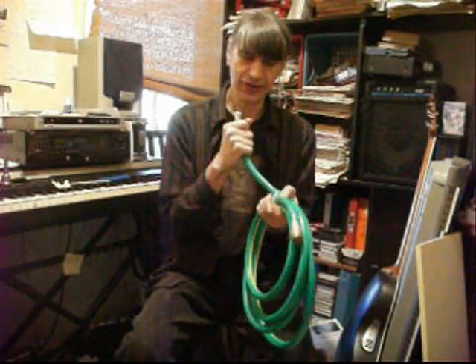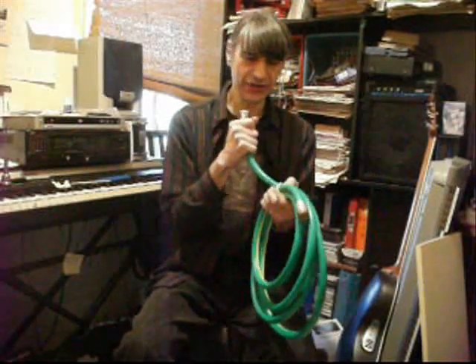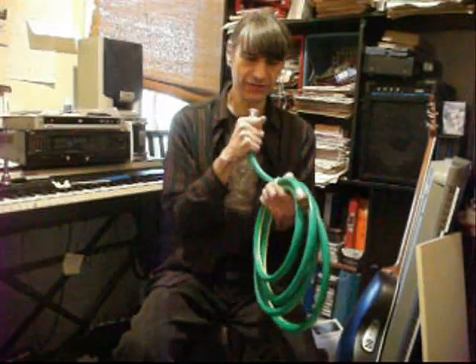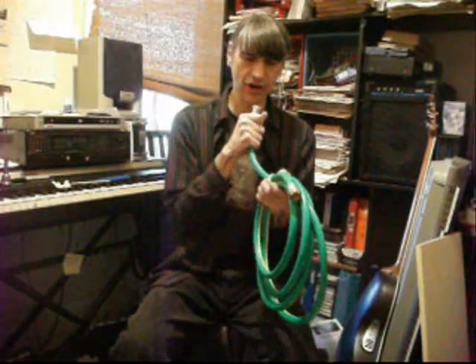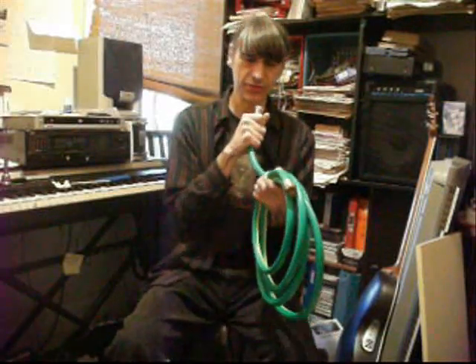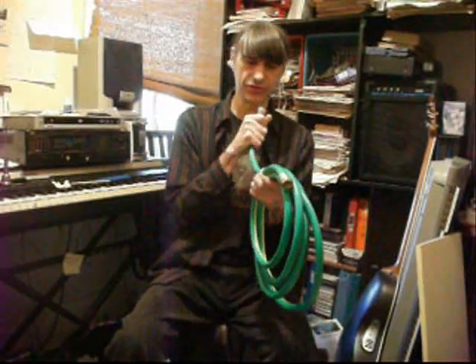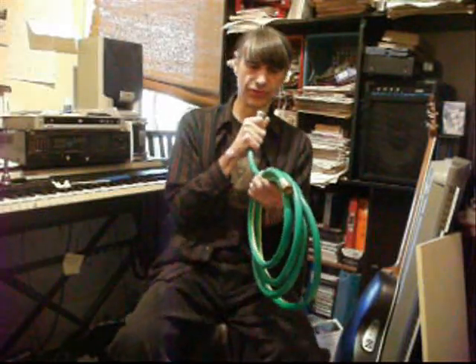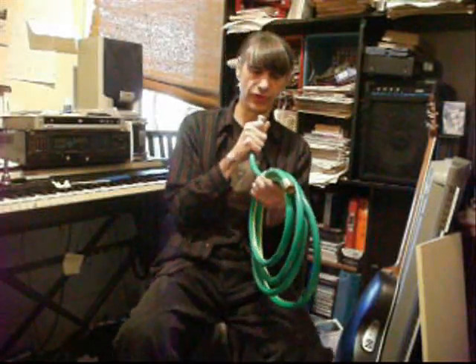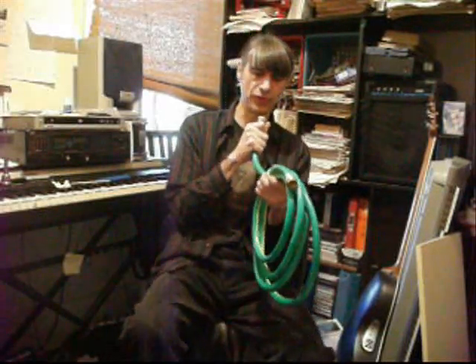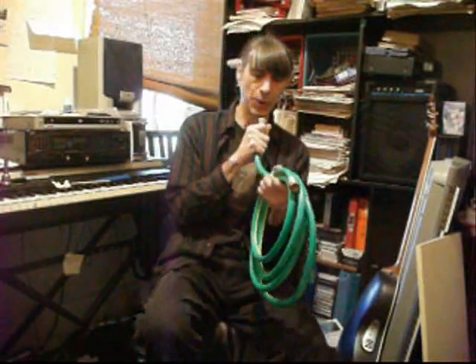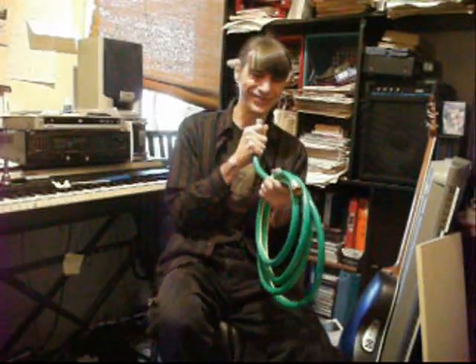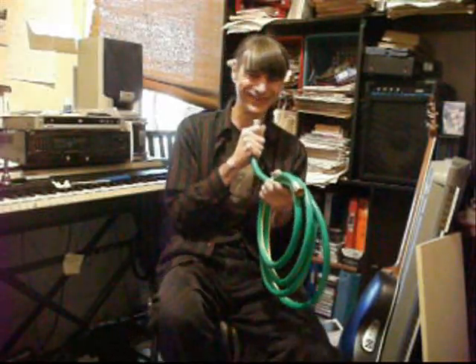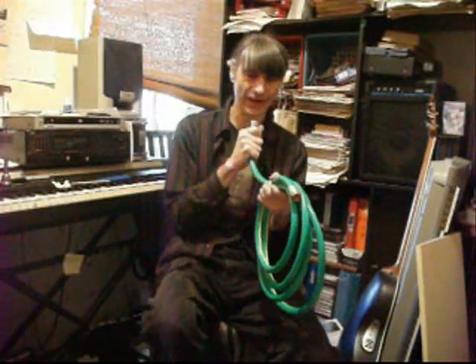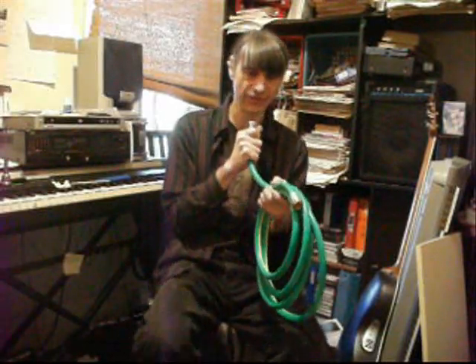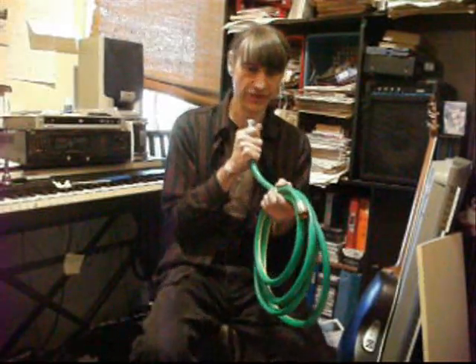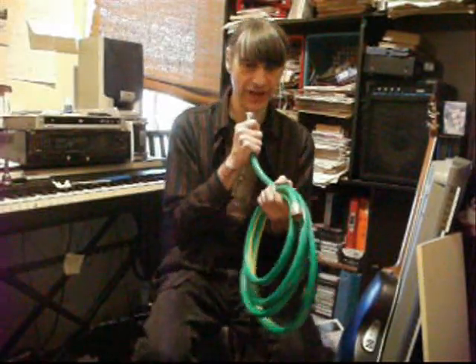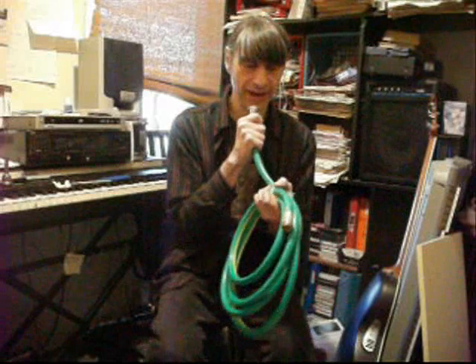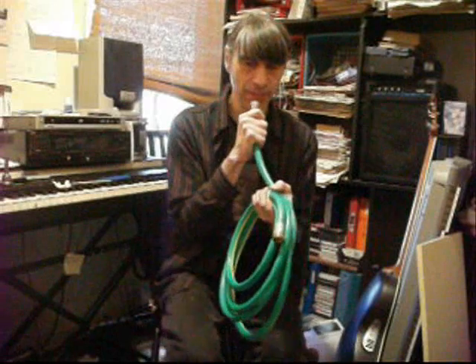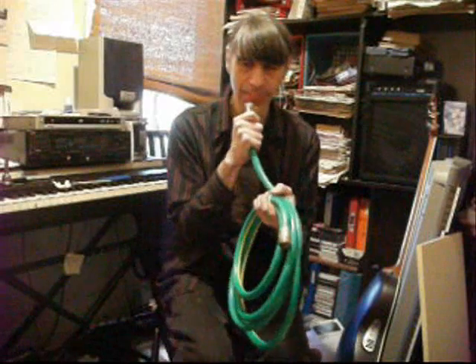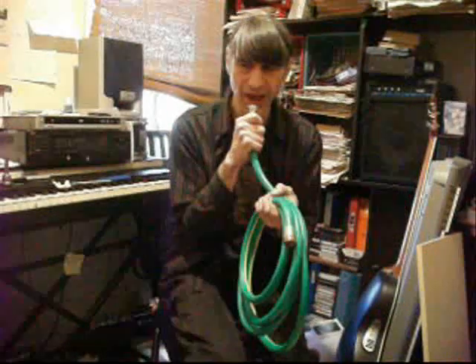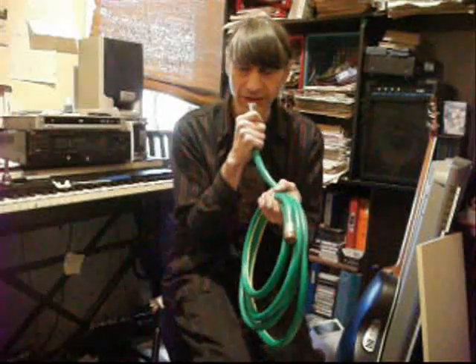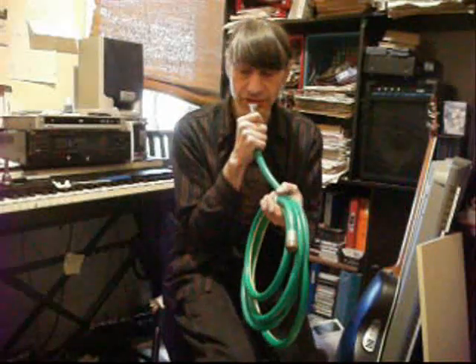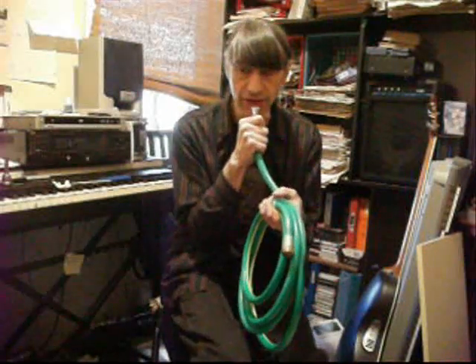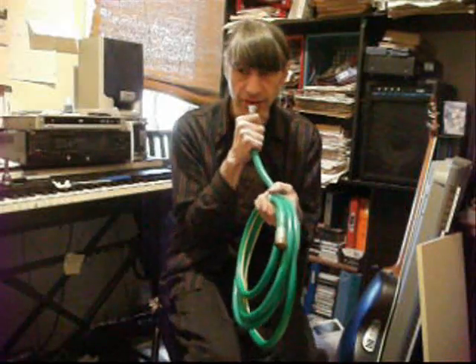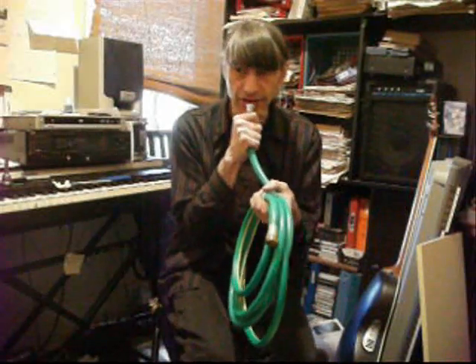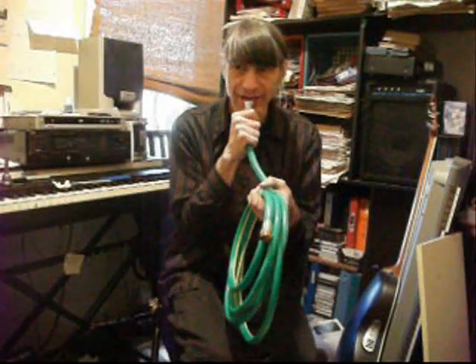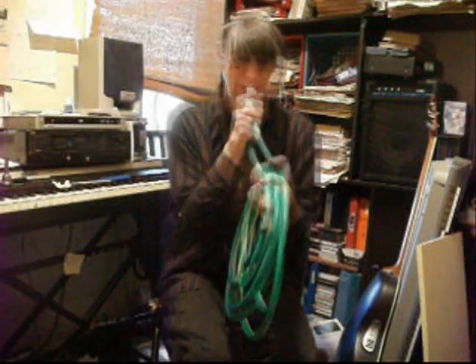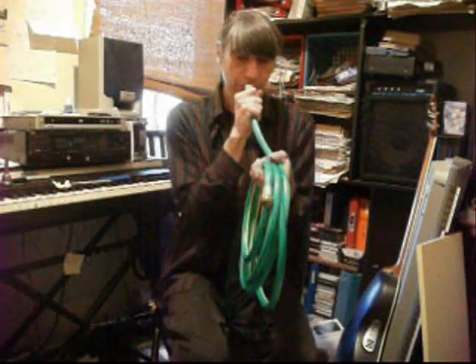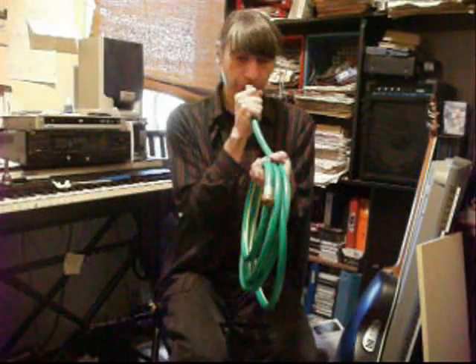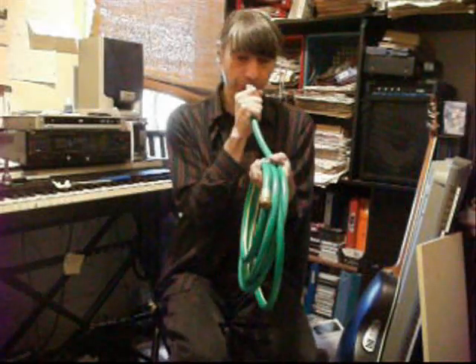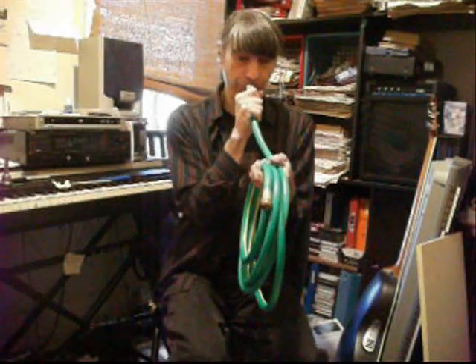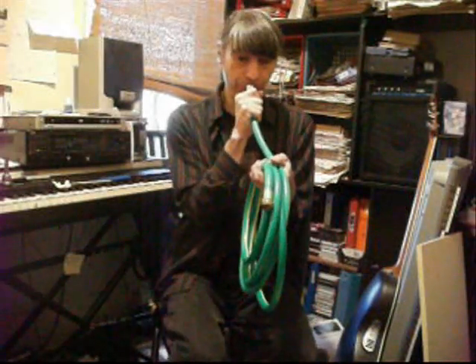Very different embouchure for the low notes — I'm going to have to figure that out. The high notes are hard enough.